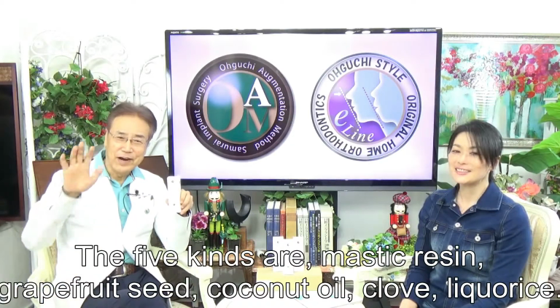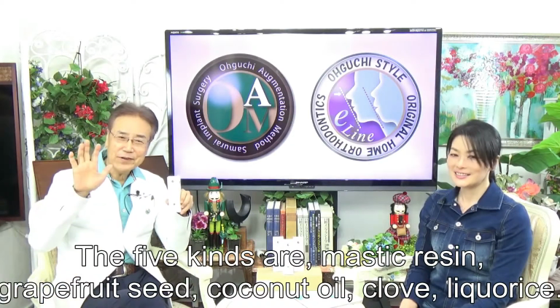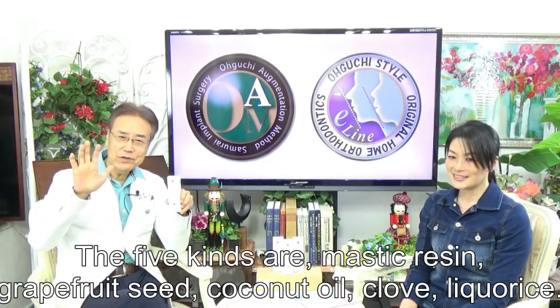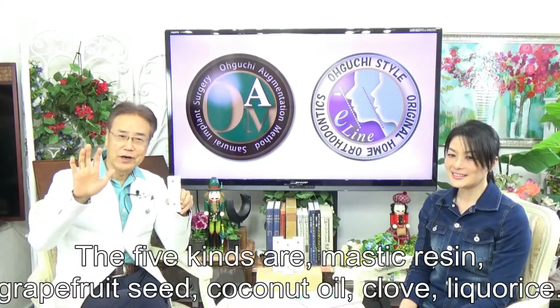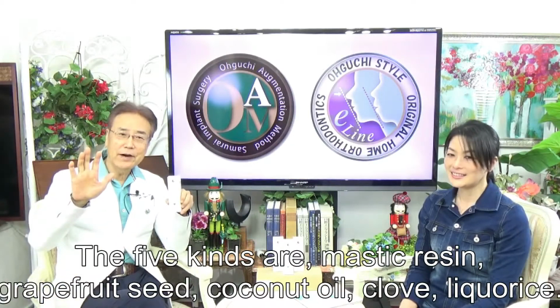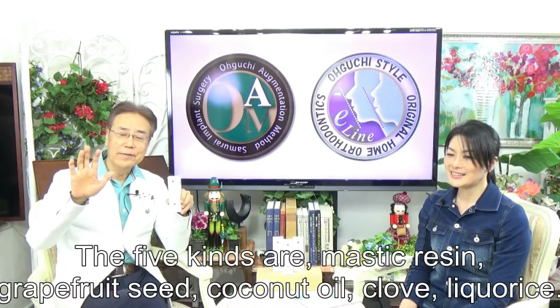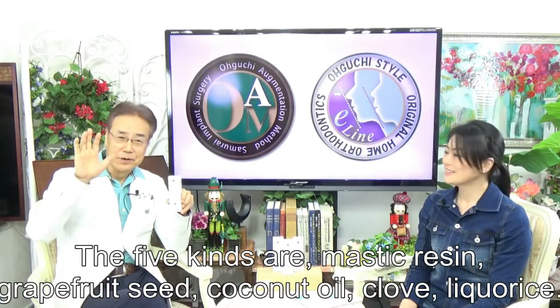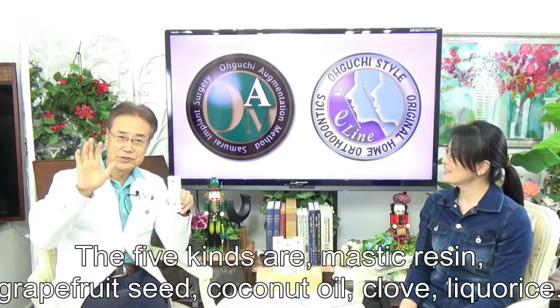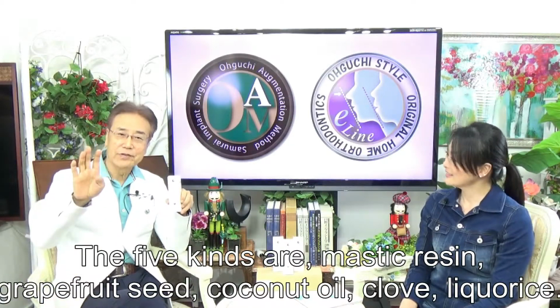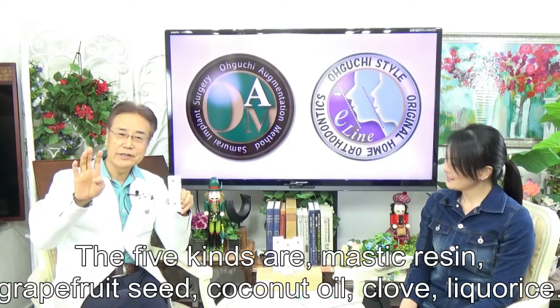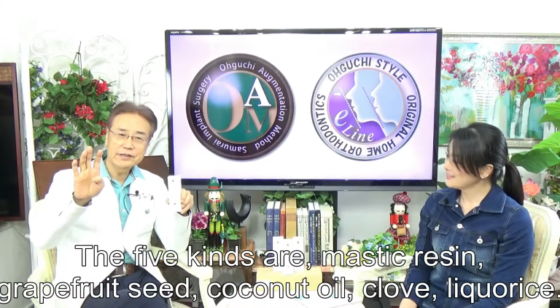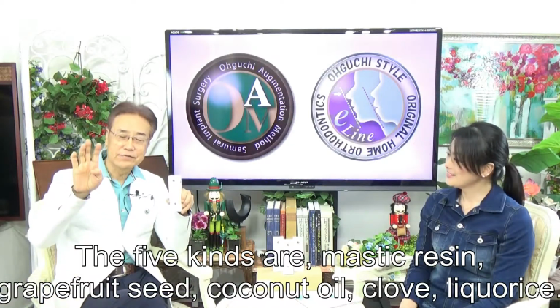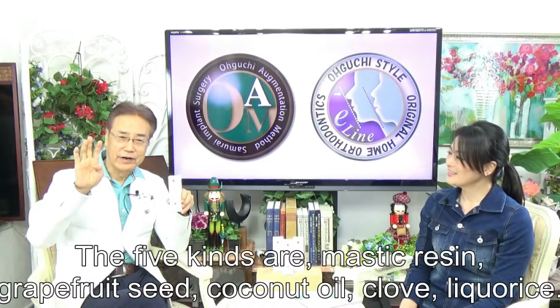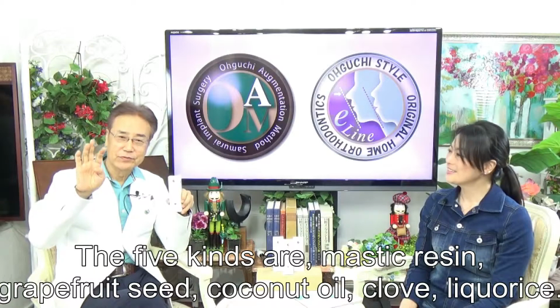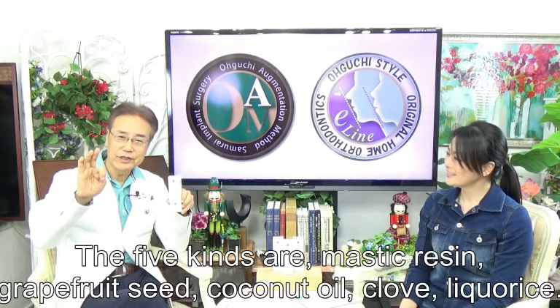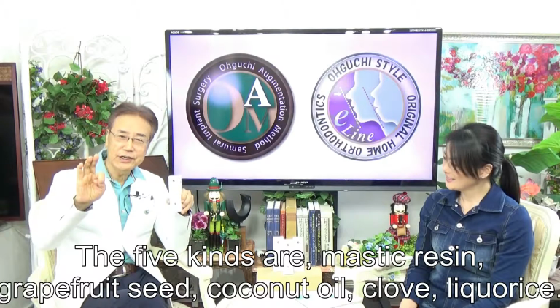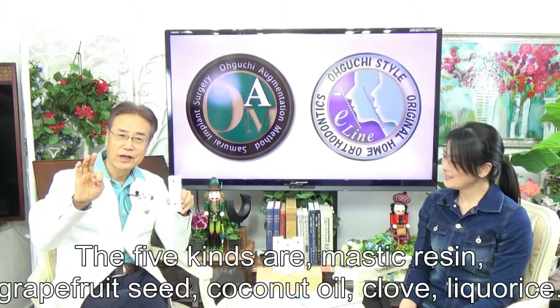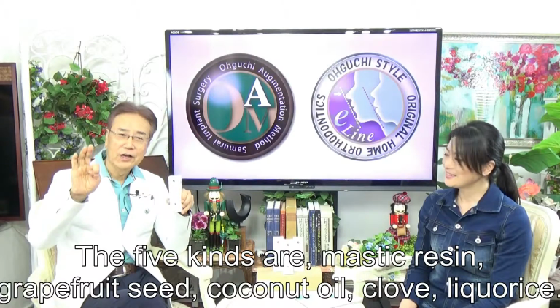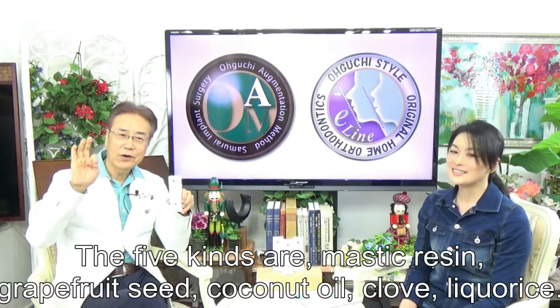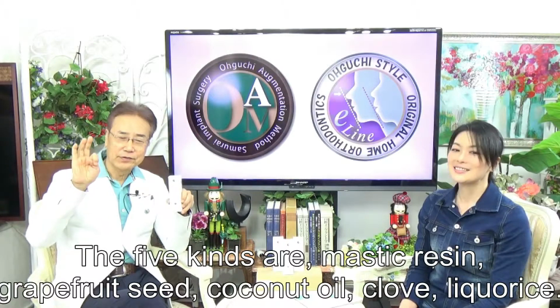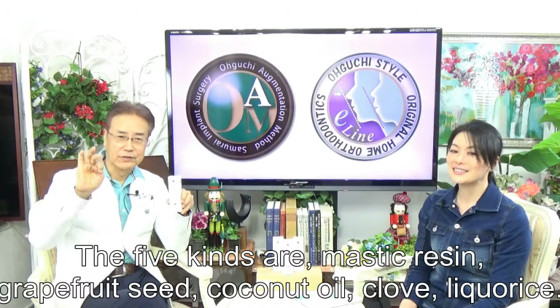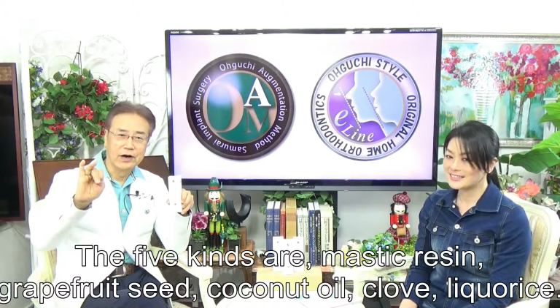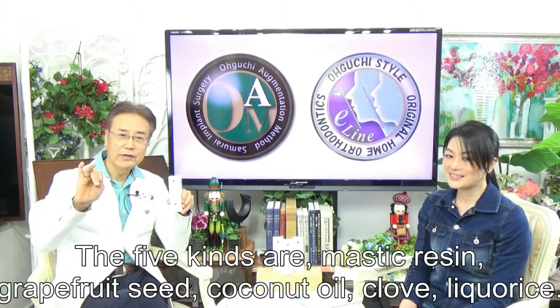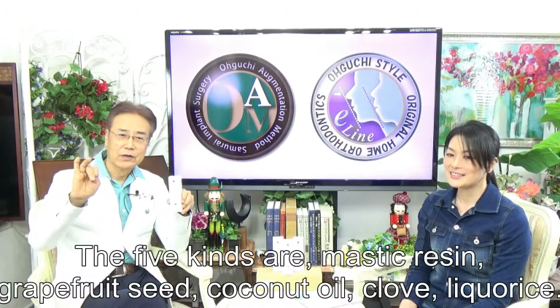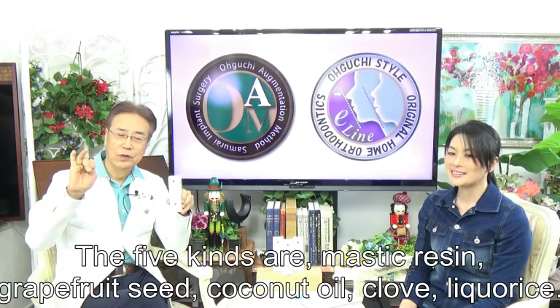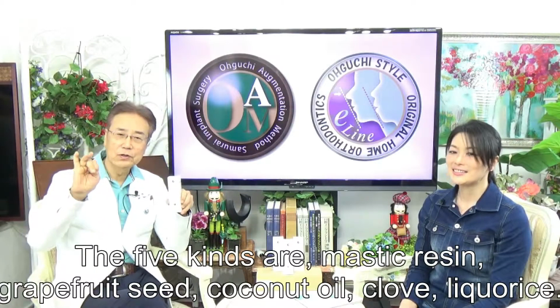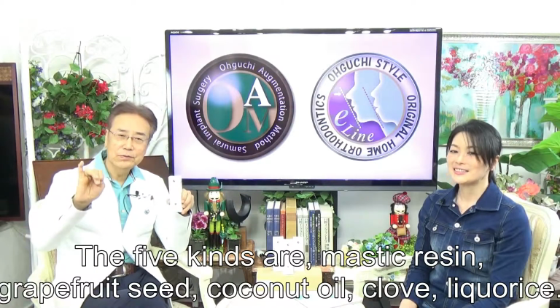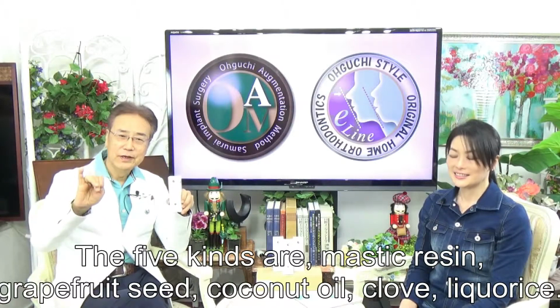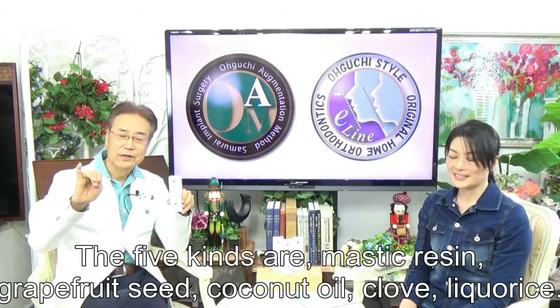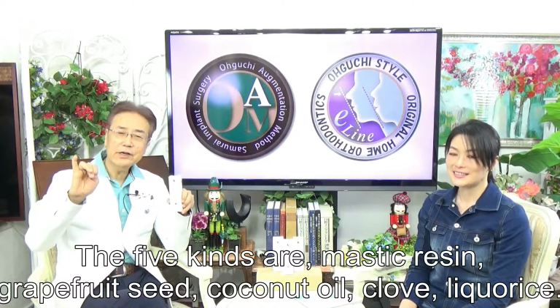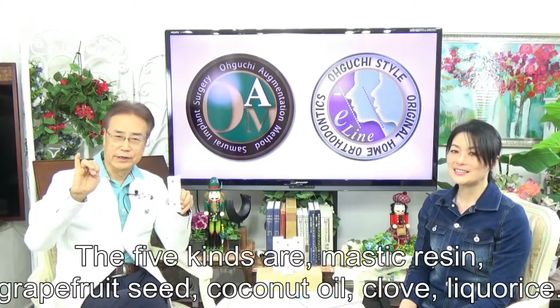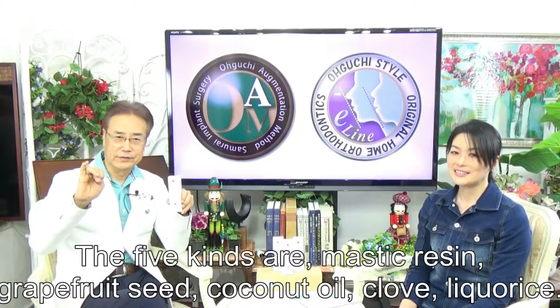The five kinds are: Mastic resin, Wolfberry seed, Coconut oil, Clove, and Dr. Corris.